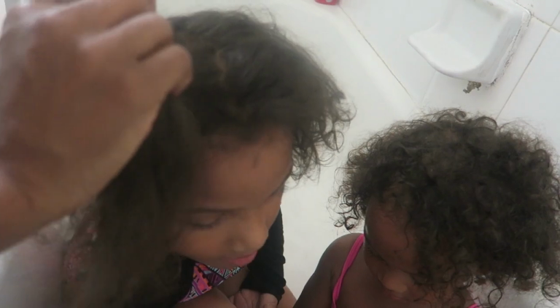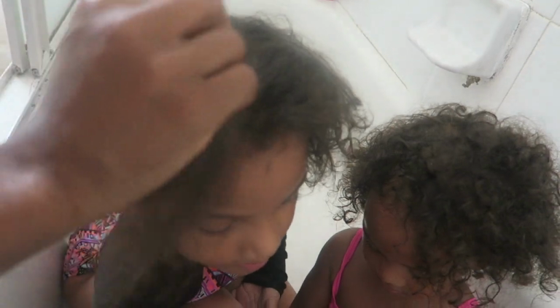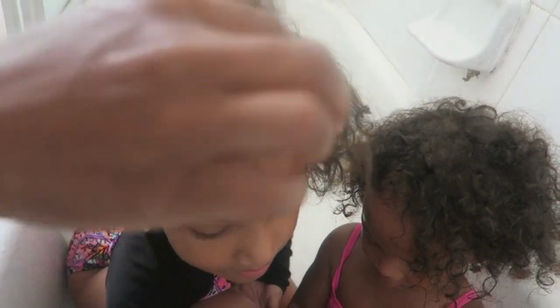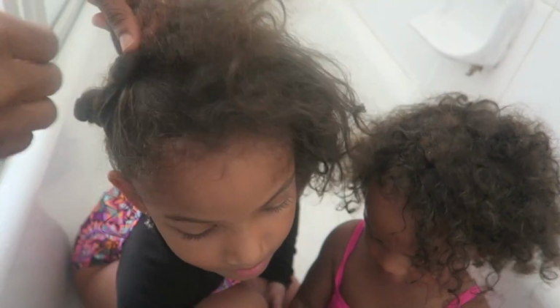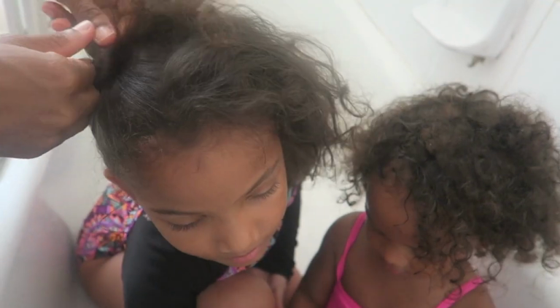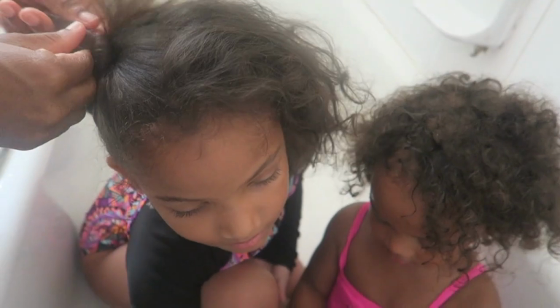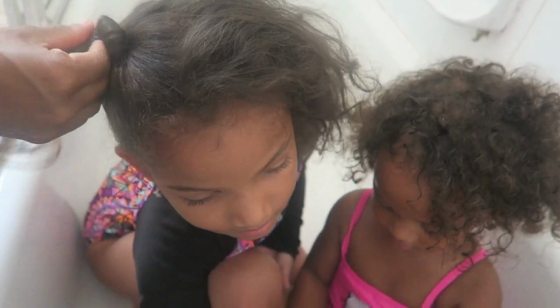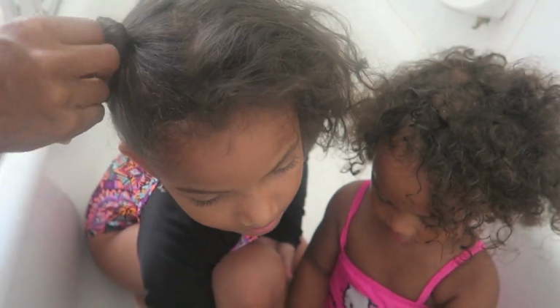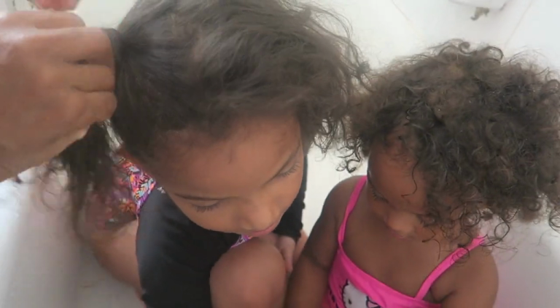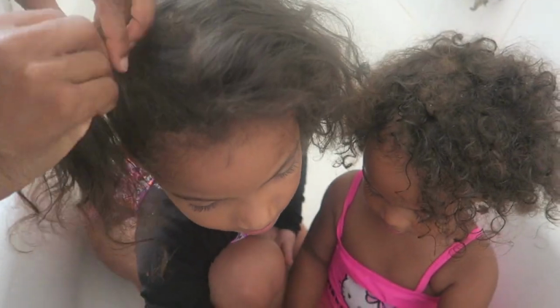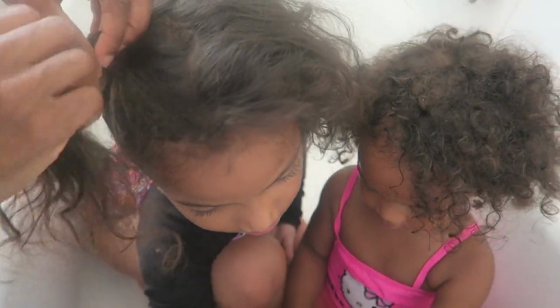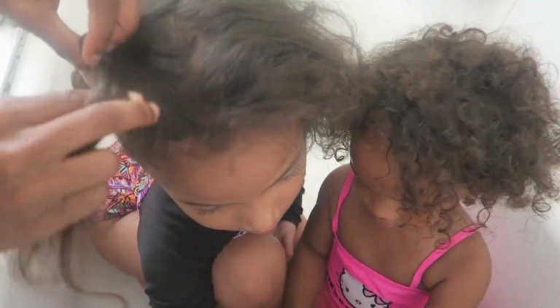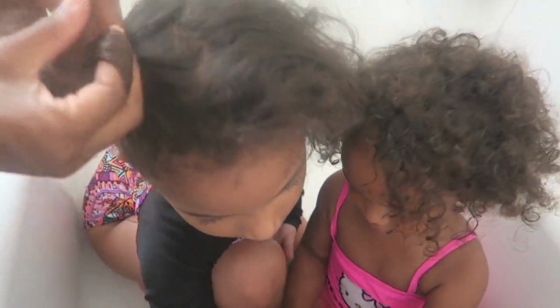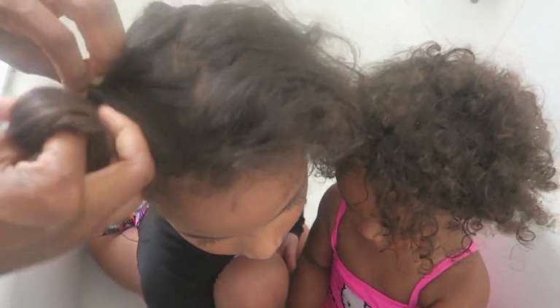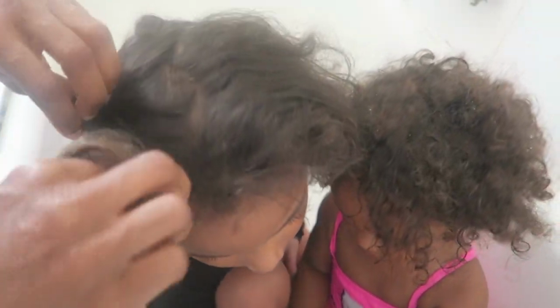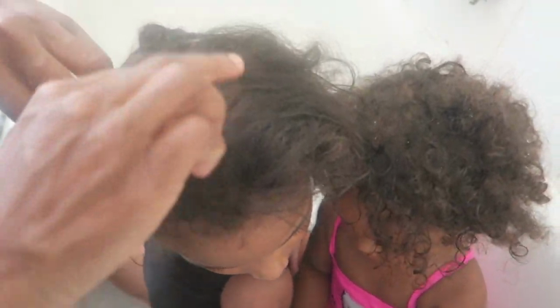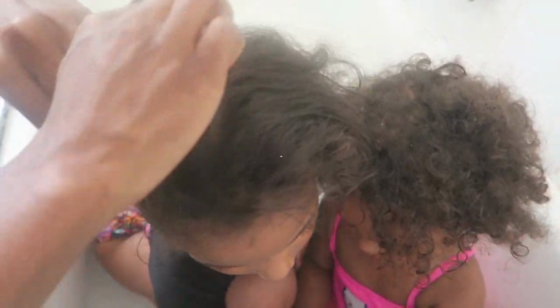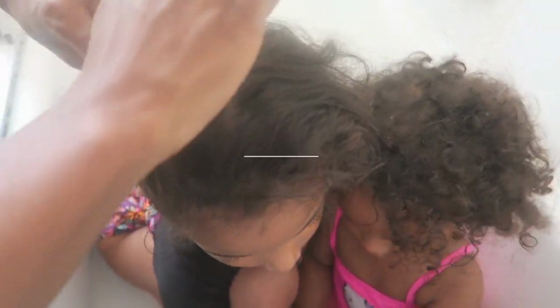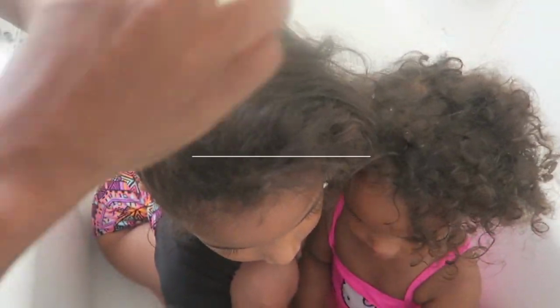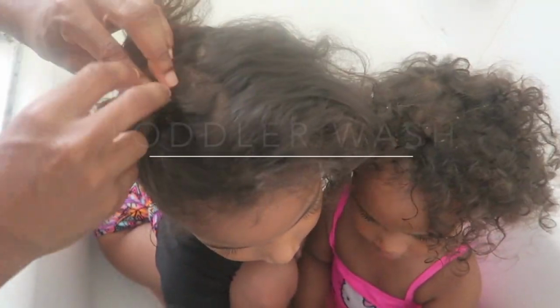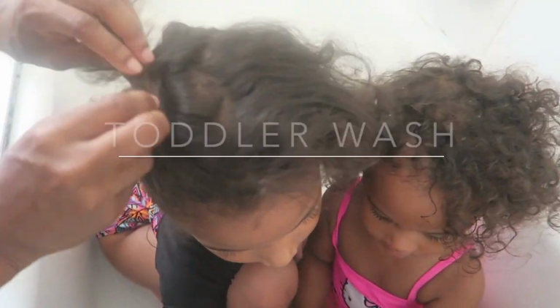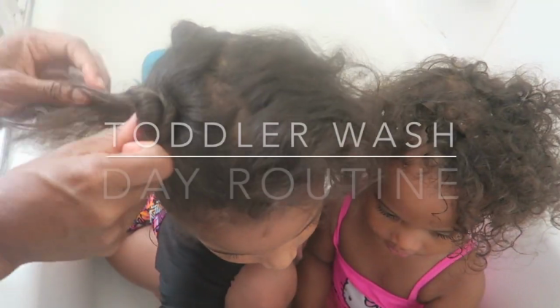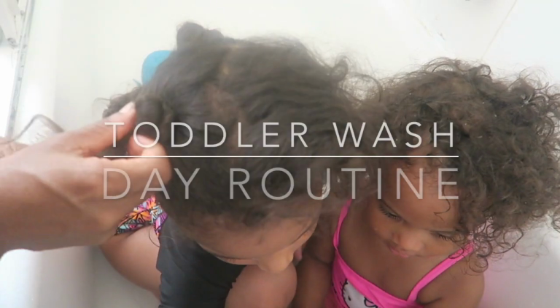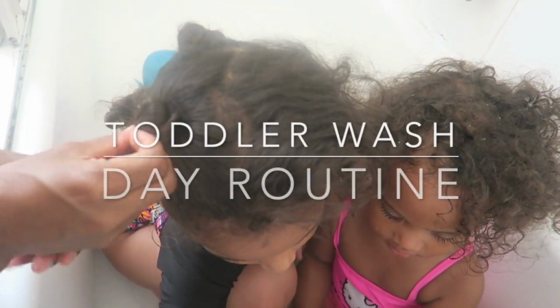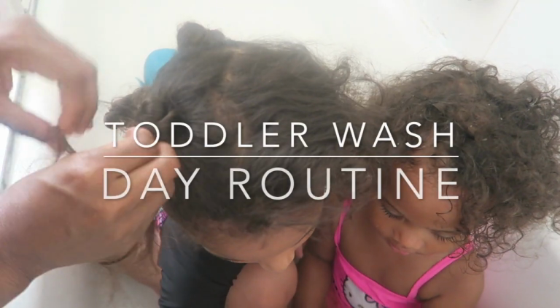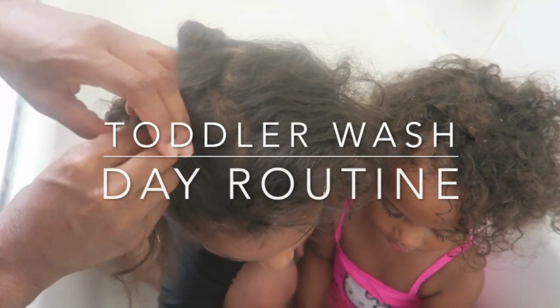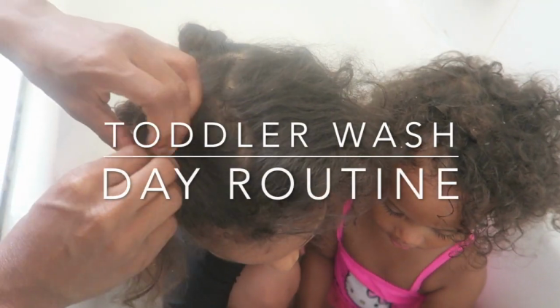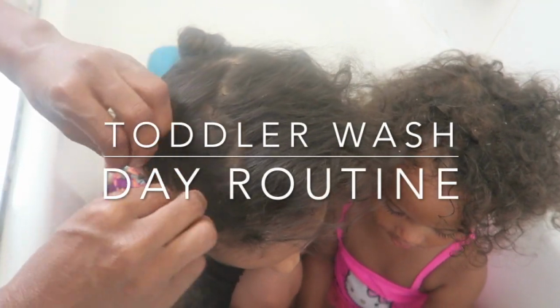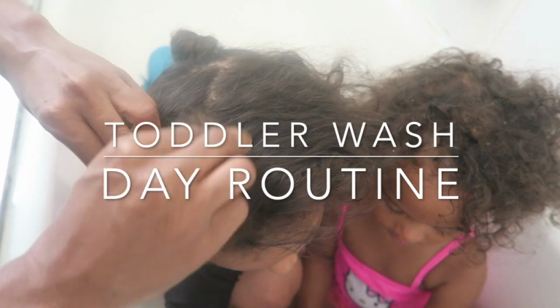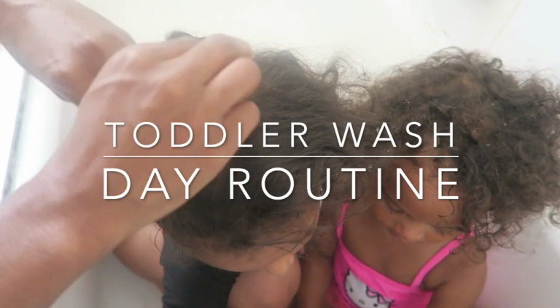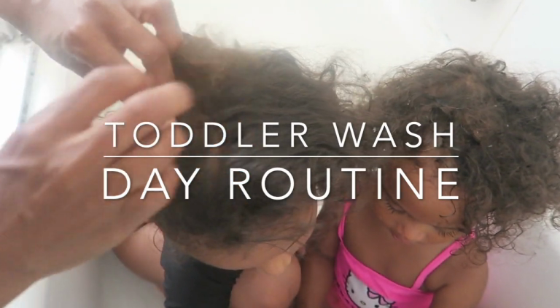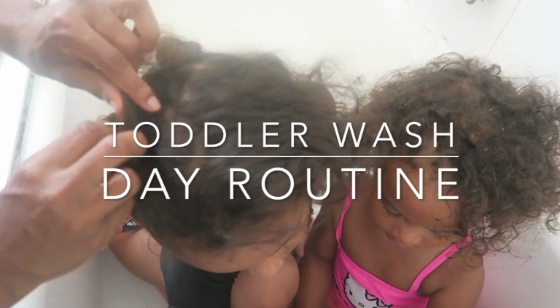Hey guys, today I'm going to be doing my toddler's wash hair routine from start to finish. Let's get started.